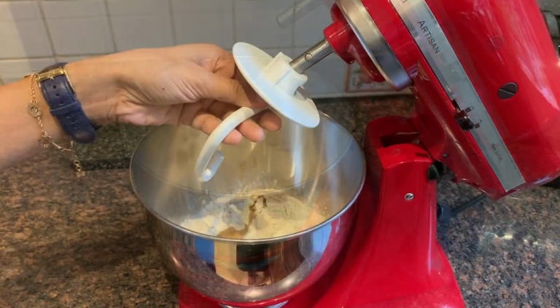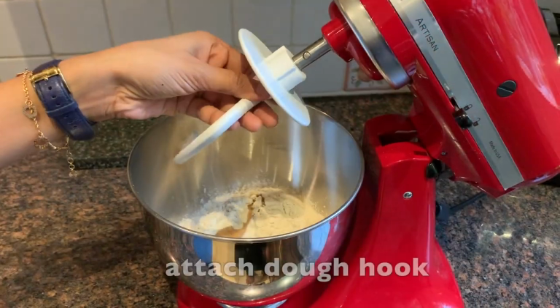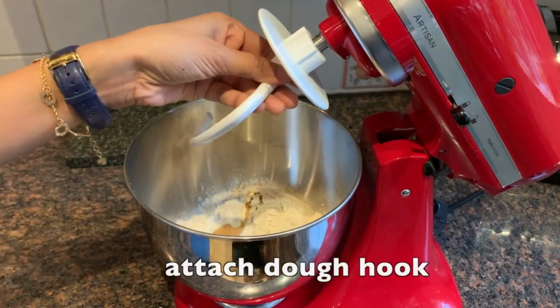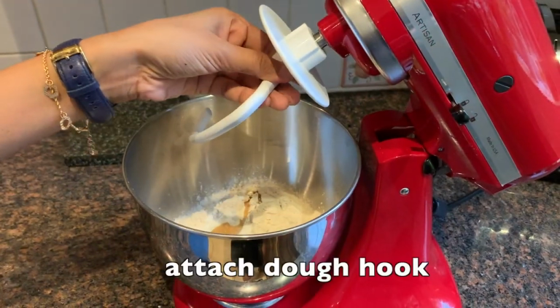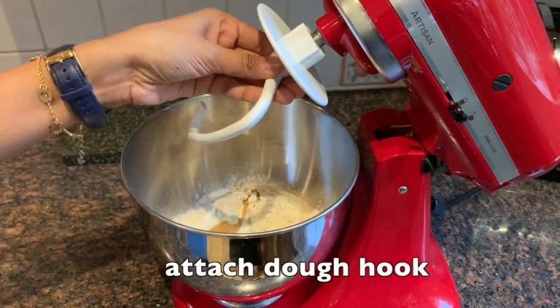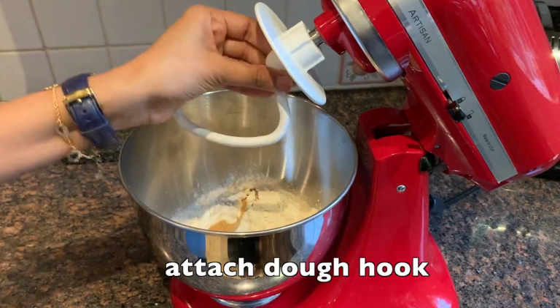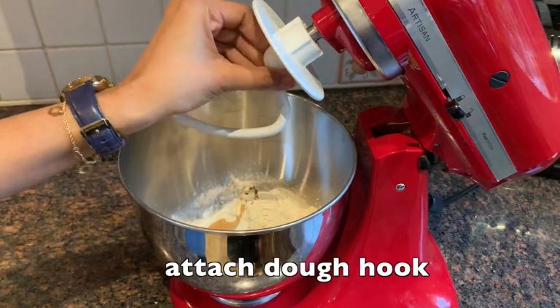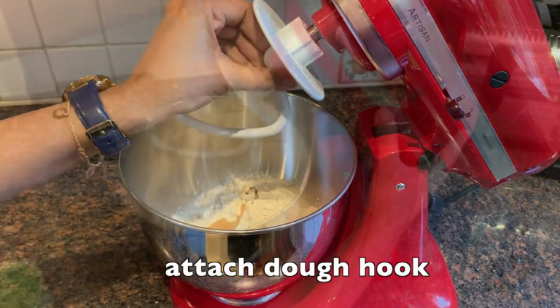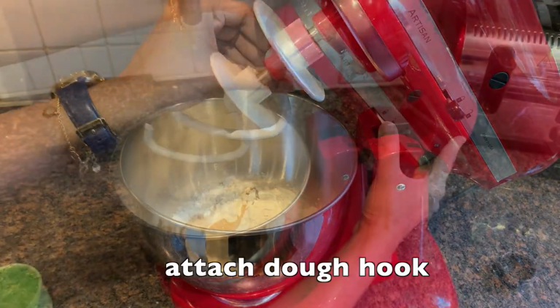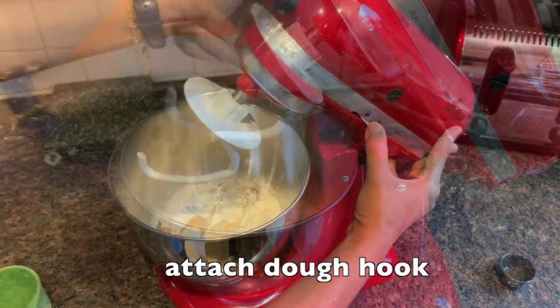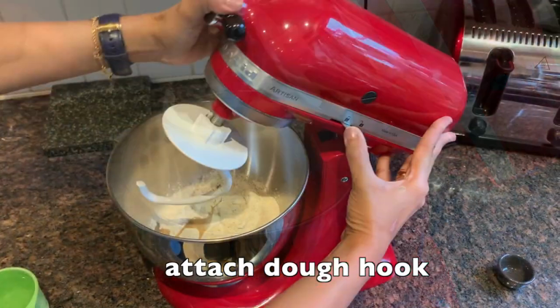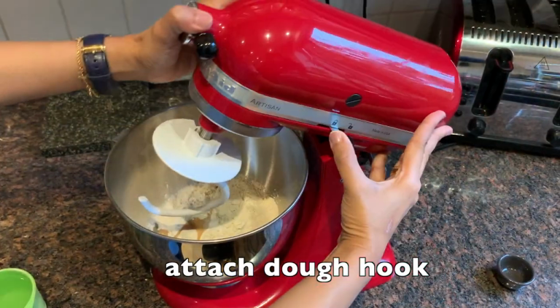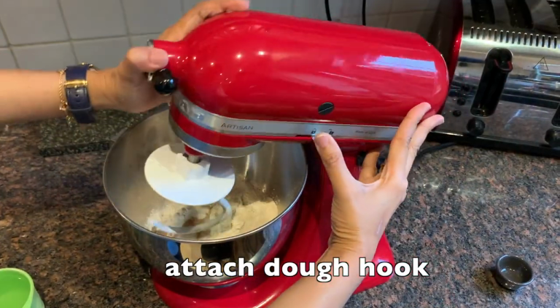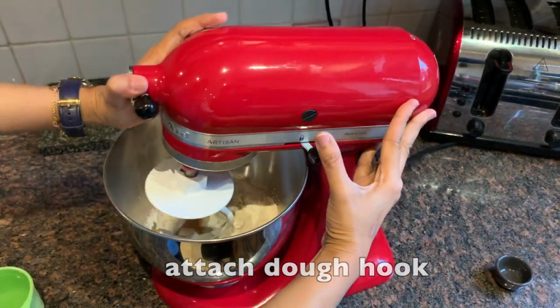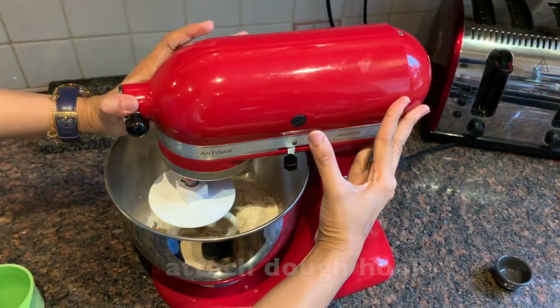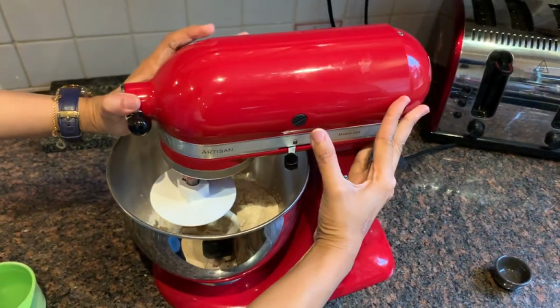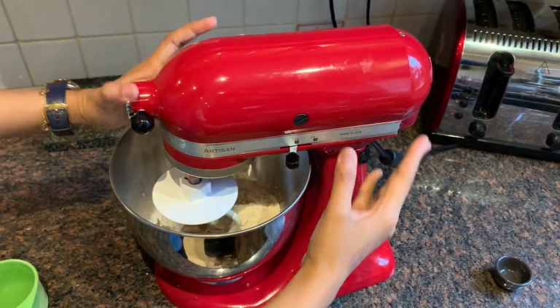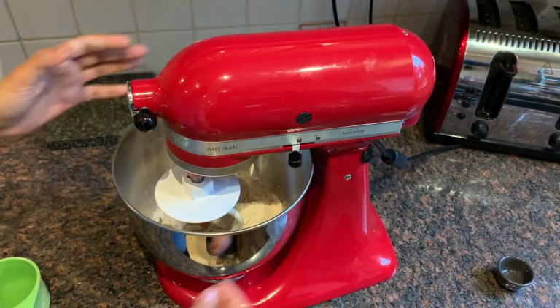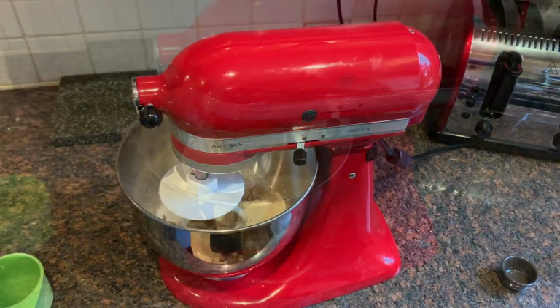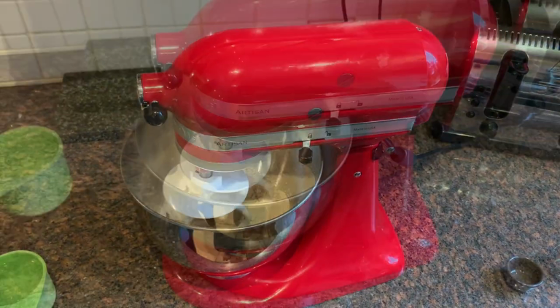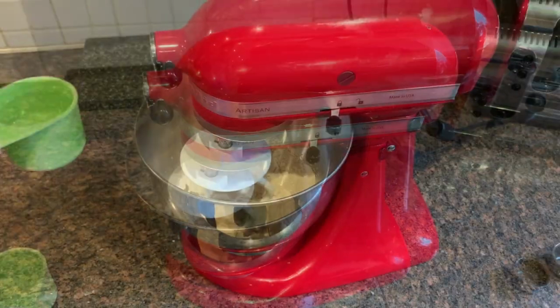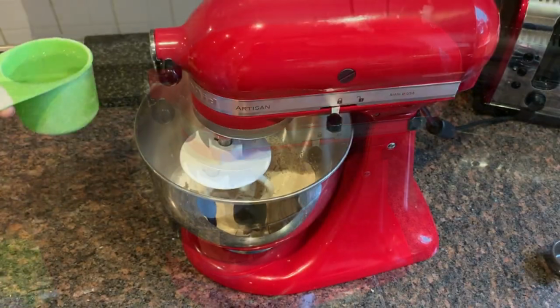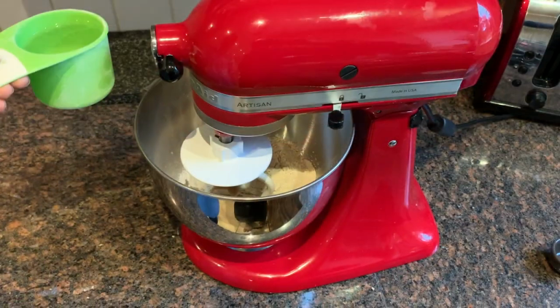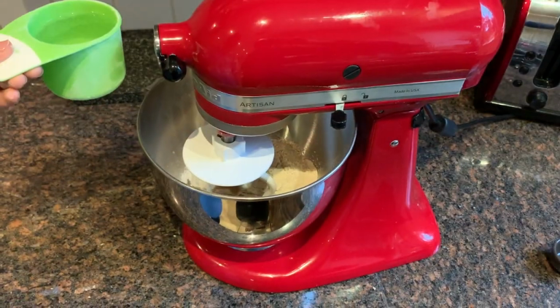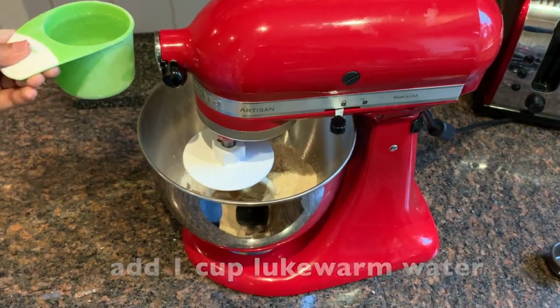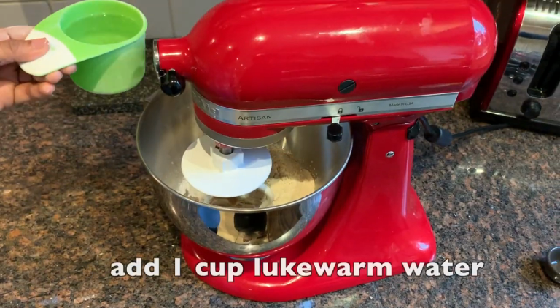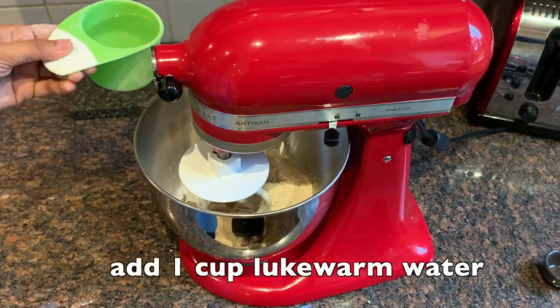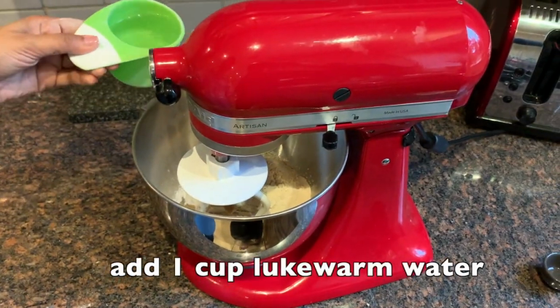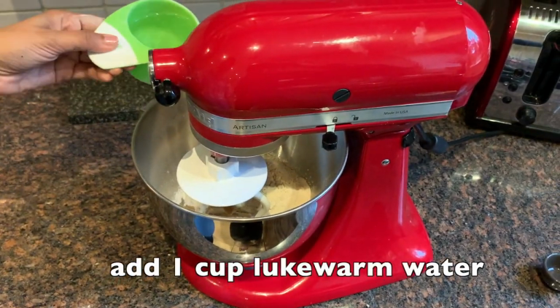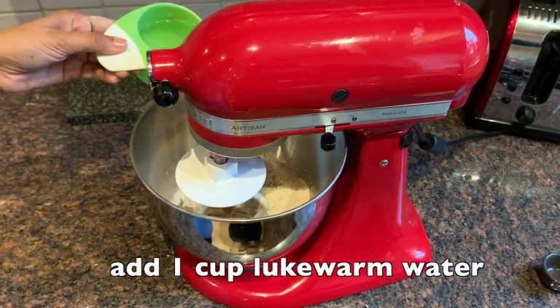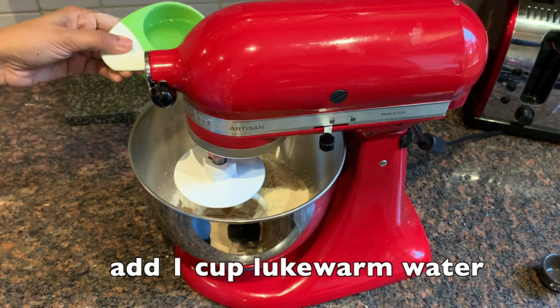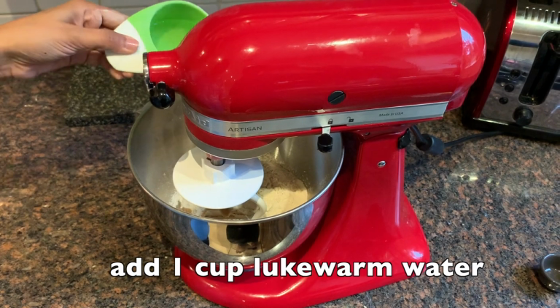This is the dough tool I'm going to use for kneading aata. I'm adding one cup of lukewarm water first.